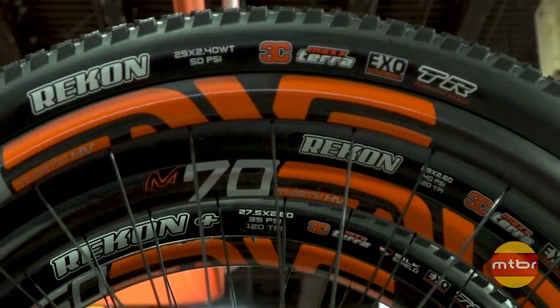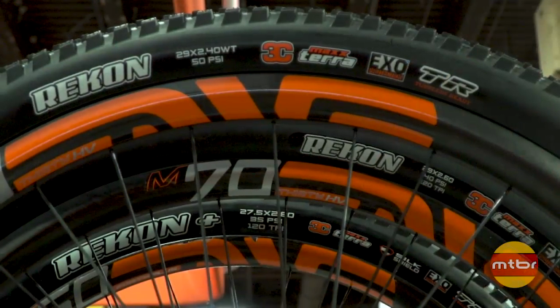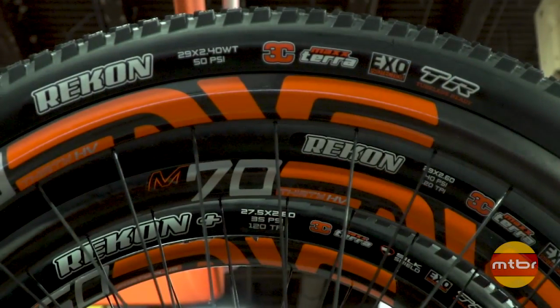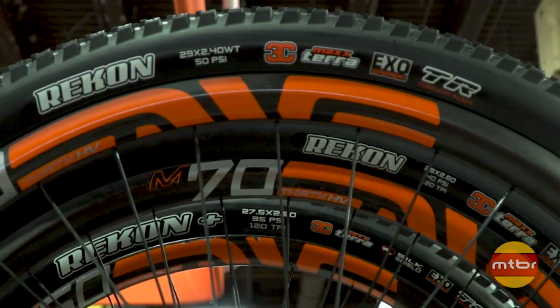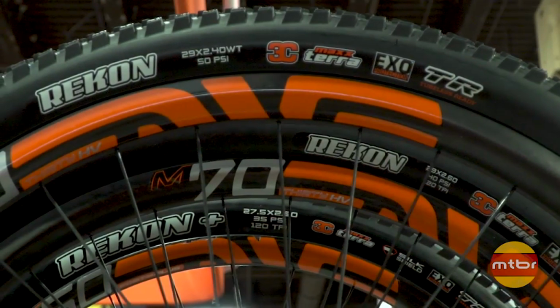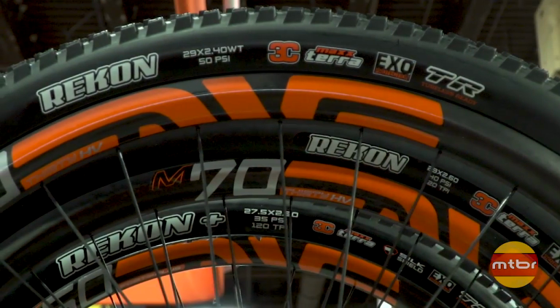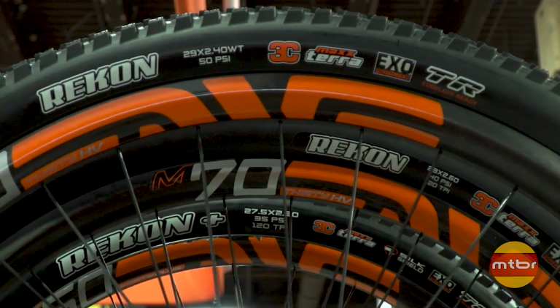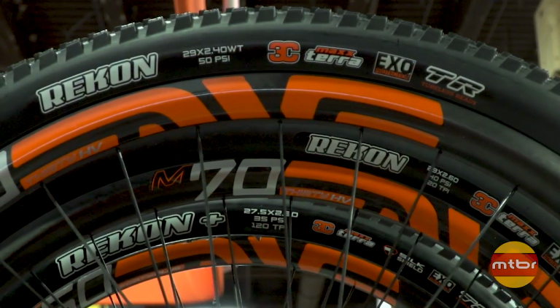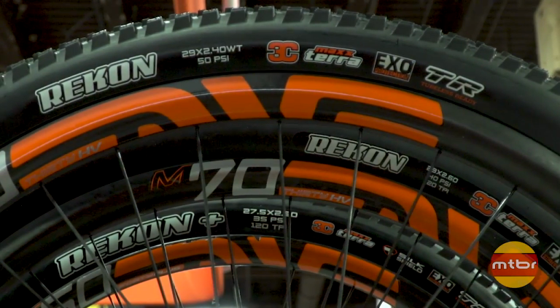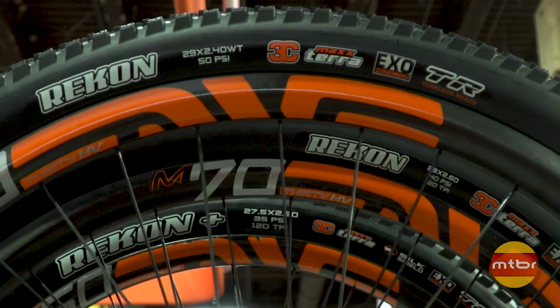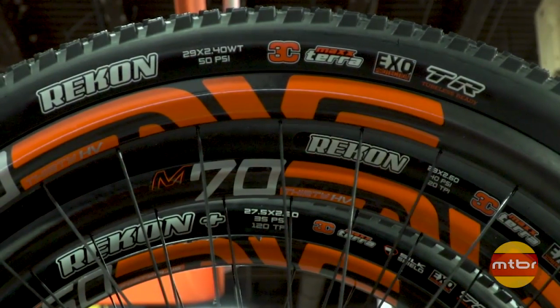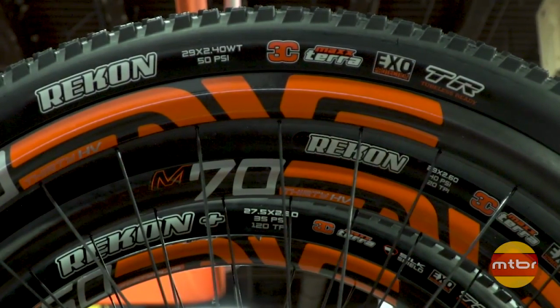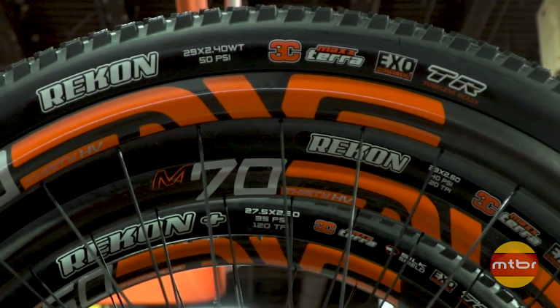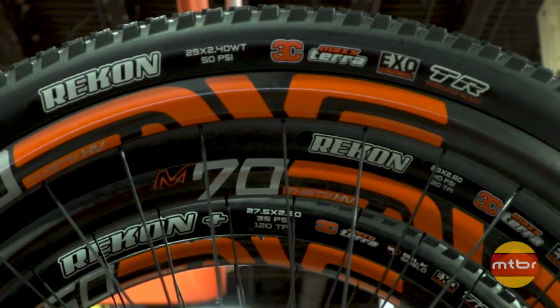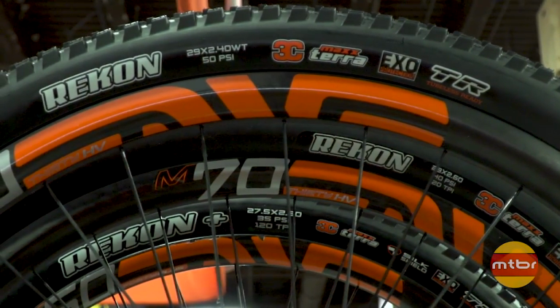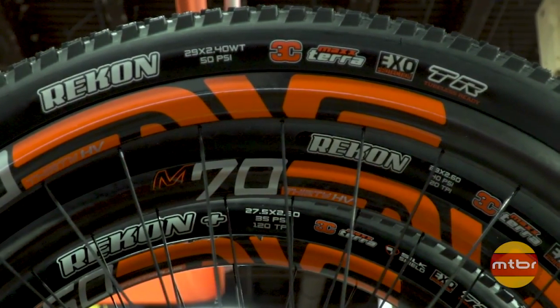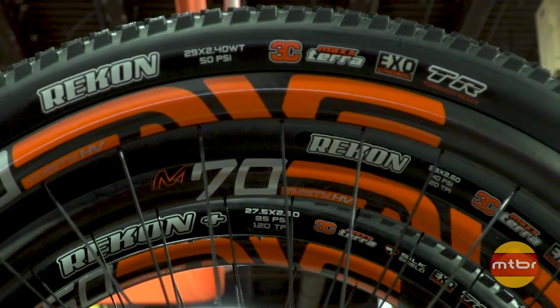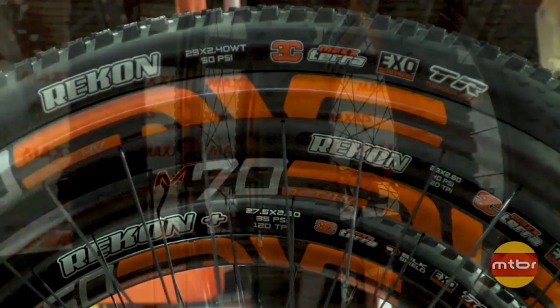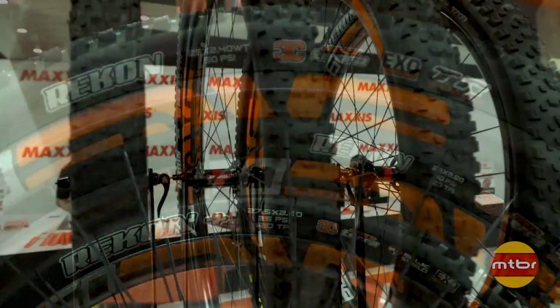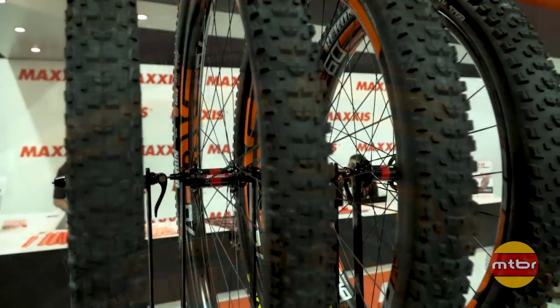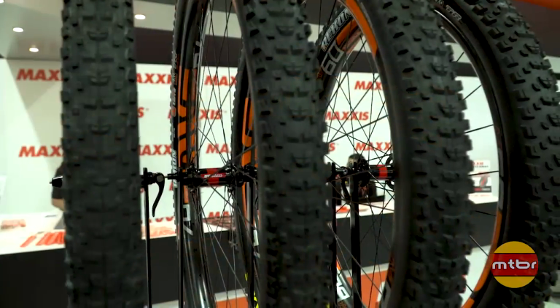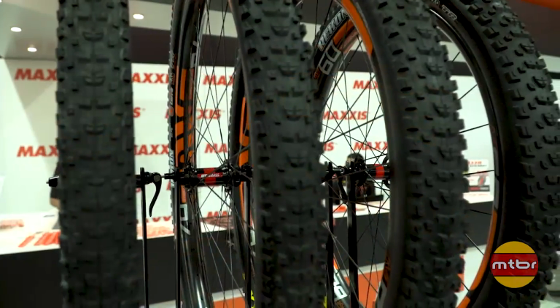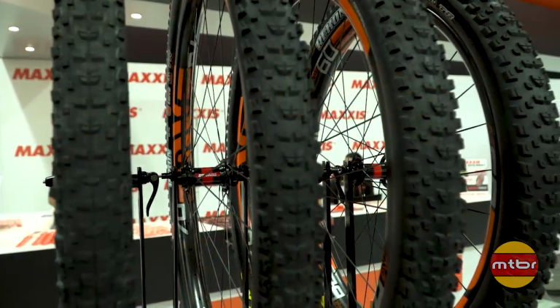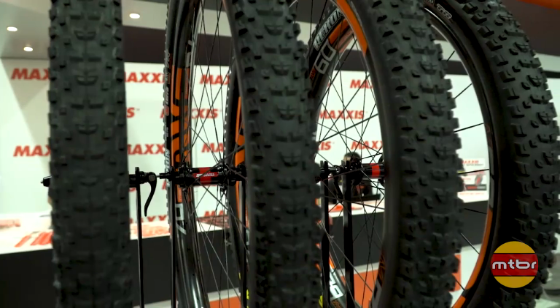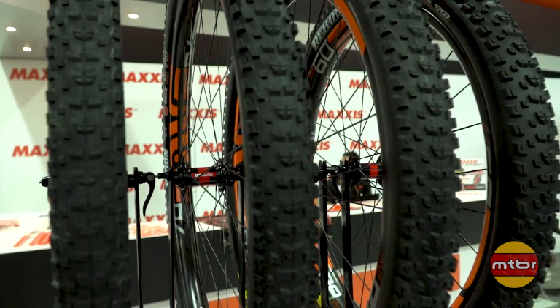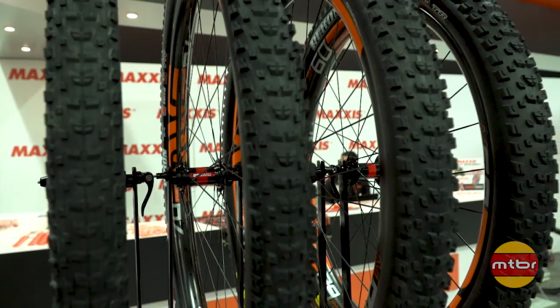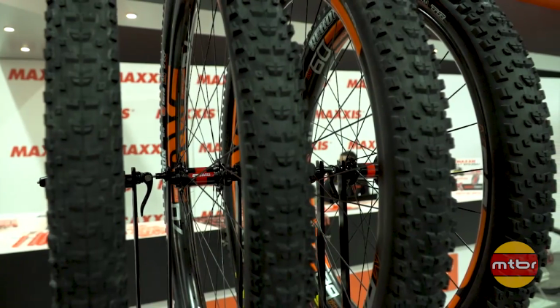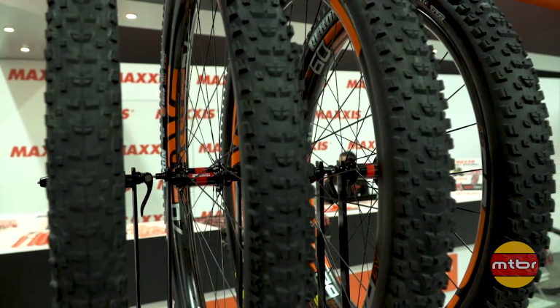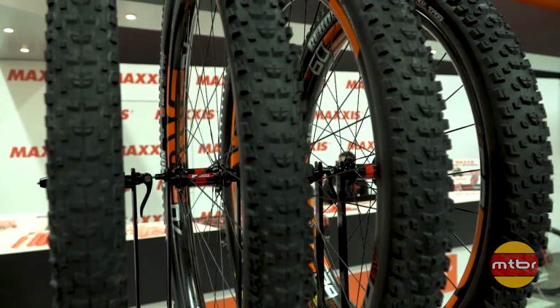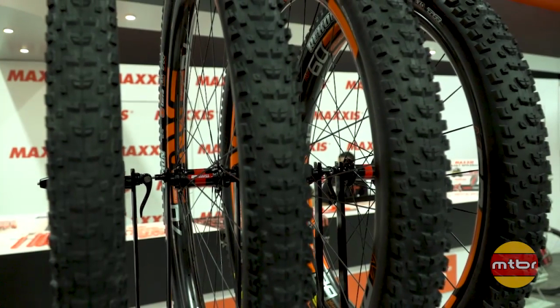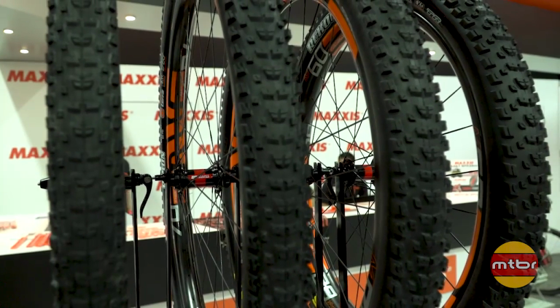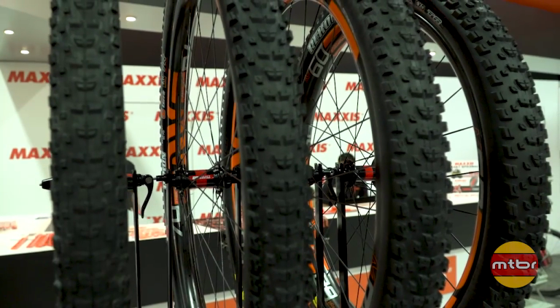It's a really big, high-volume trail bike tire that will serve a lot of different riders and a lot of different terrain.